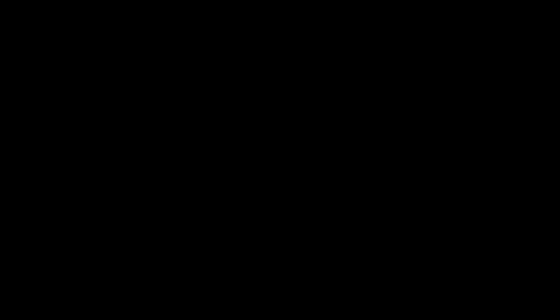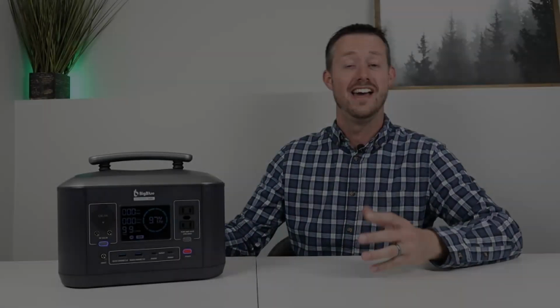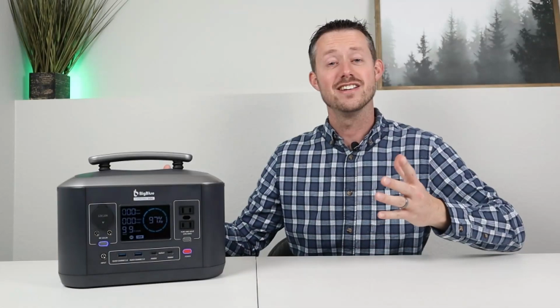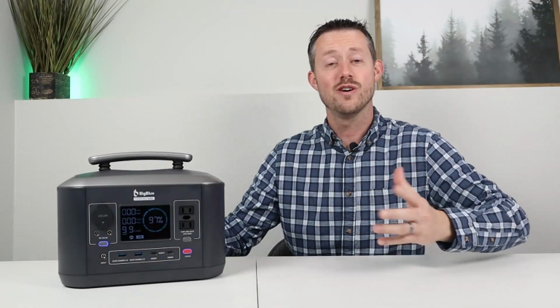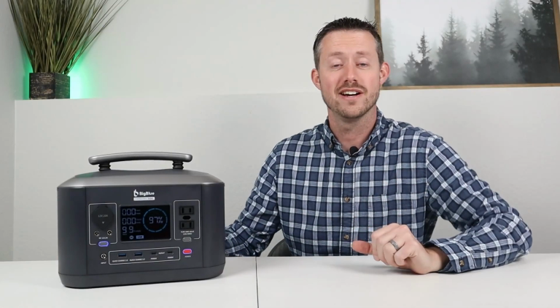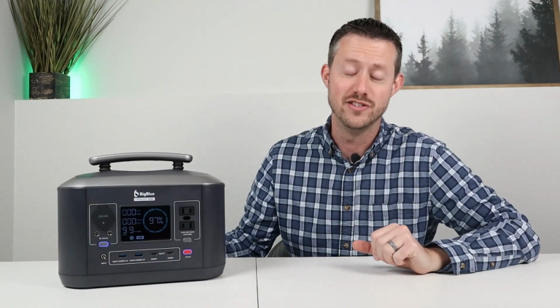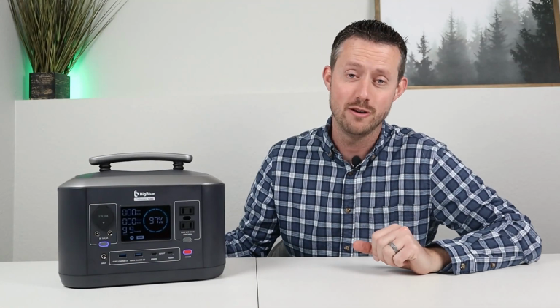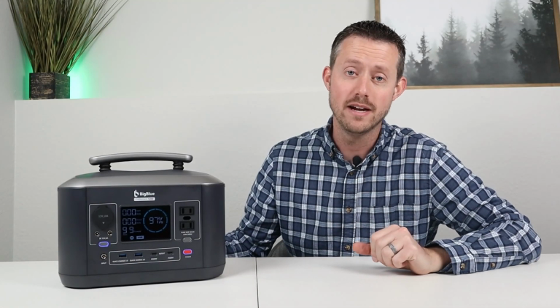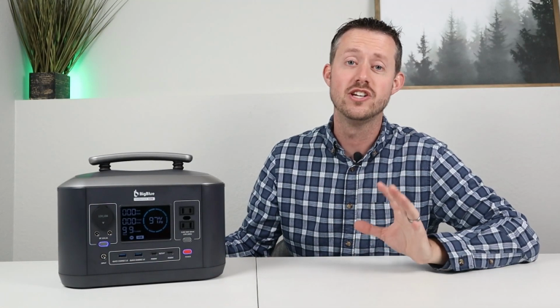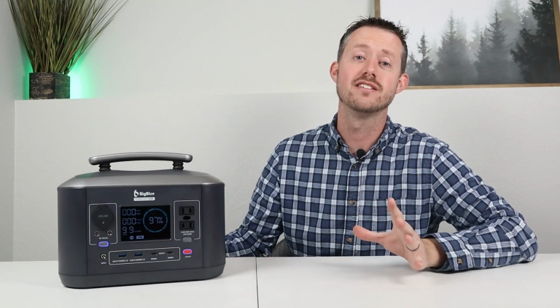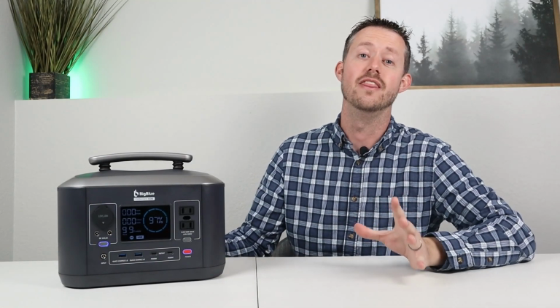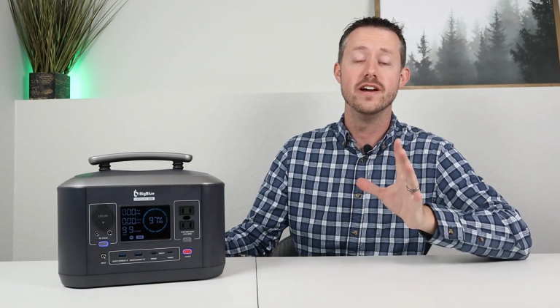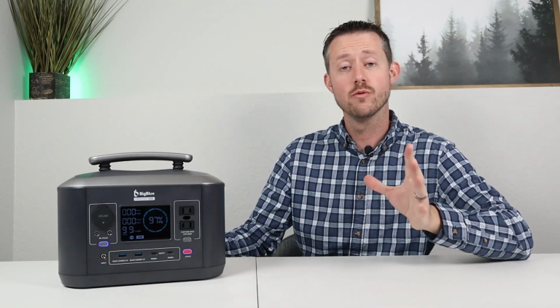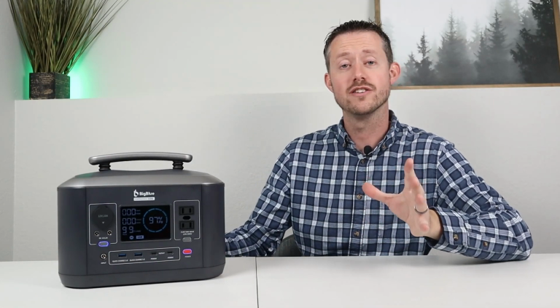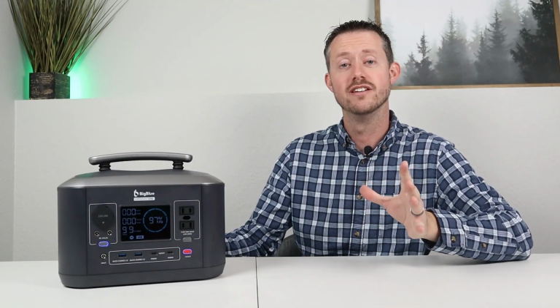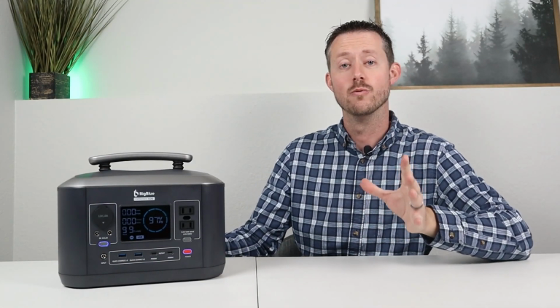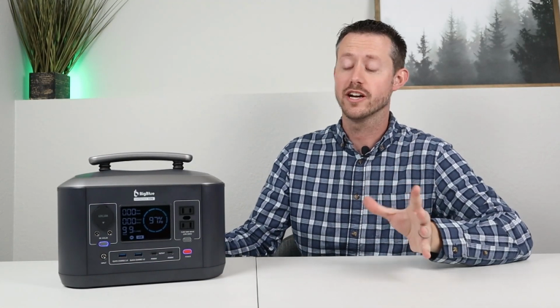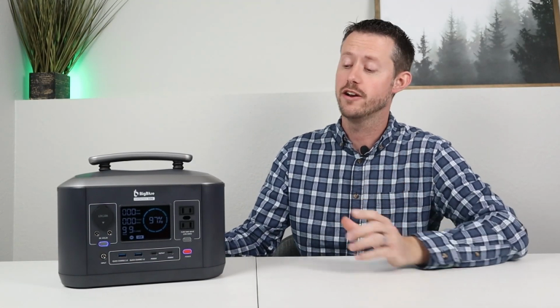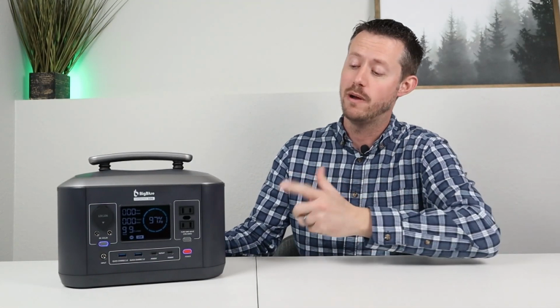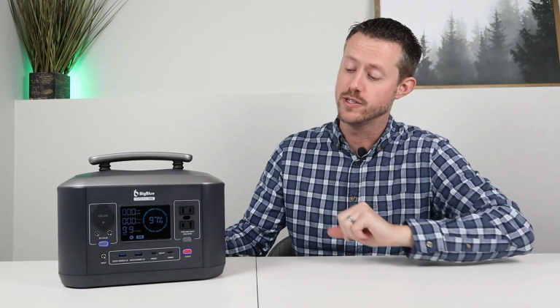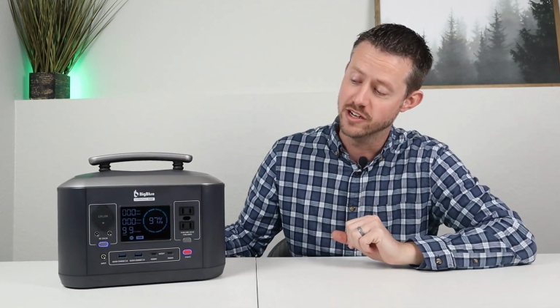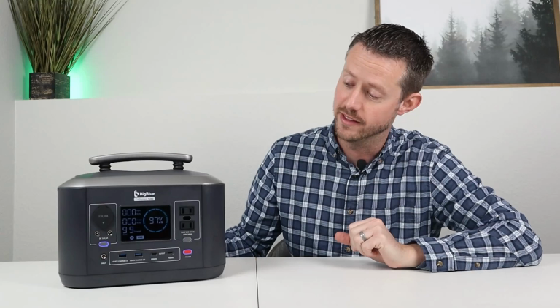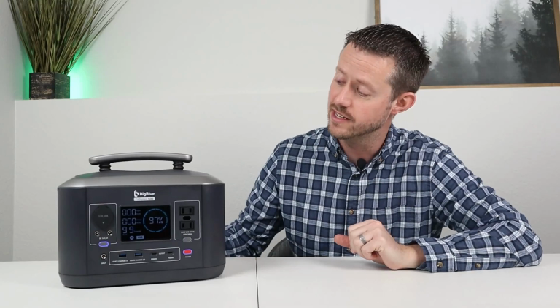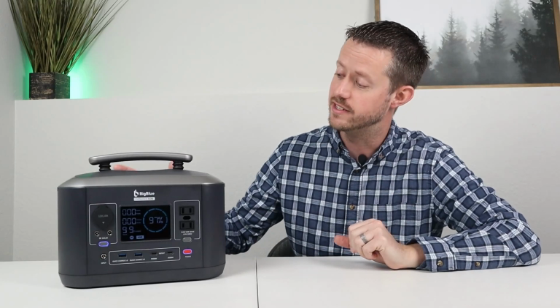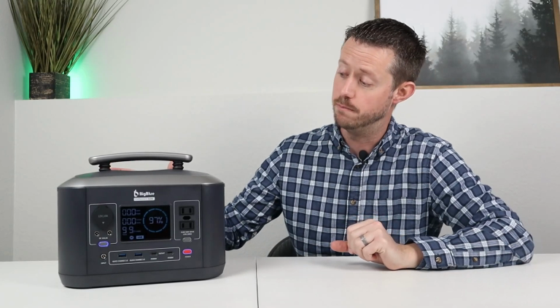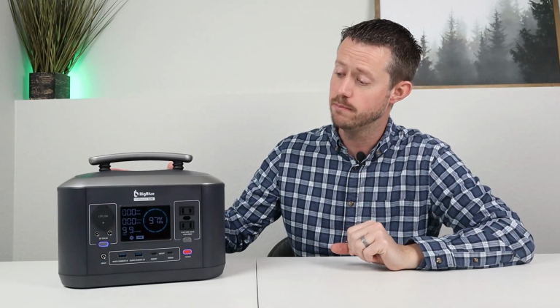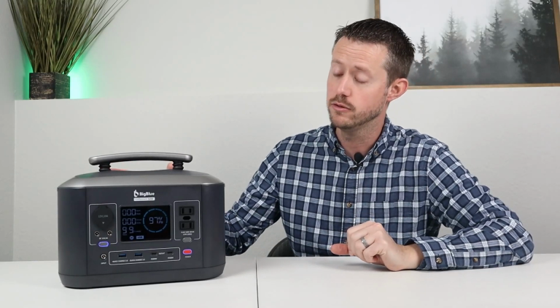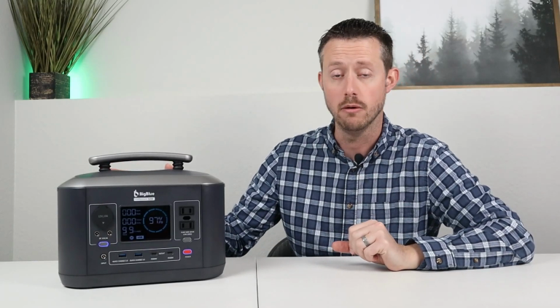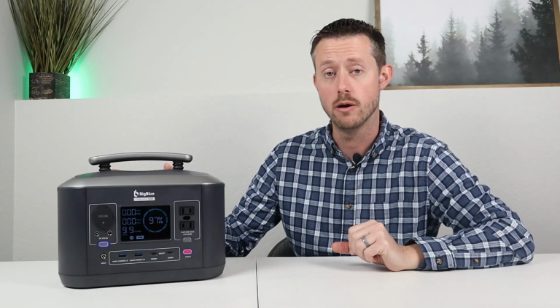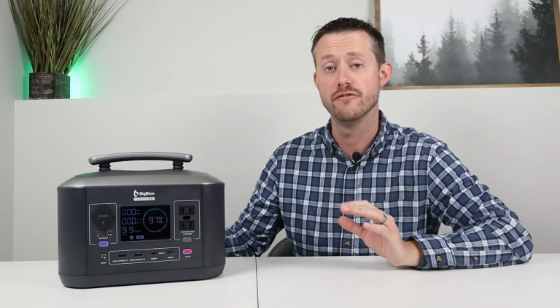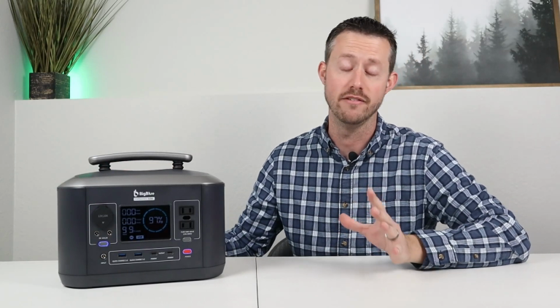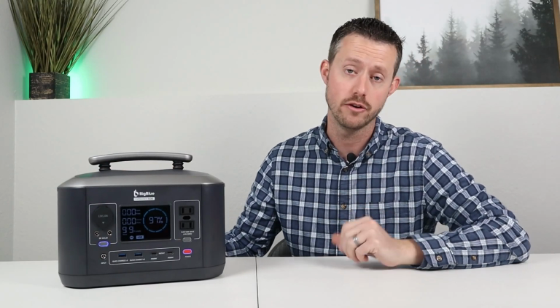Hey guys, welcome back to the channel. My name is Jason, thanks for watching. We're checking out a new power station today — this is the Big Blue Cell Power 500.